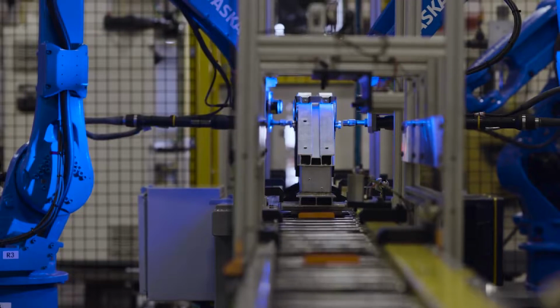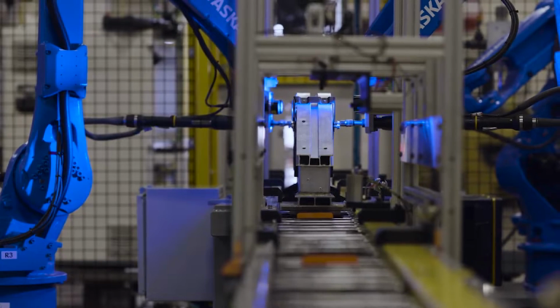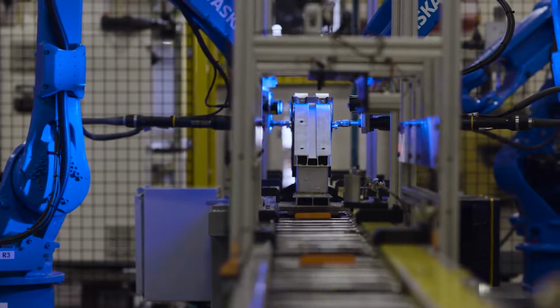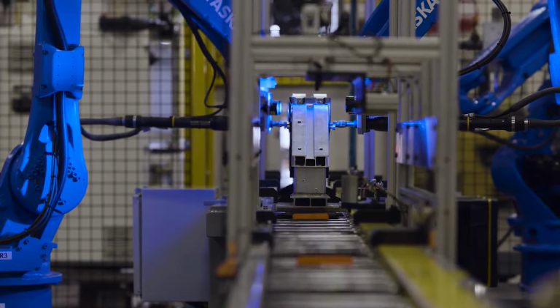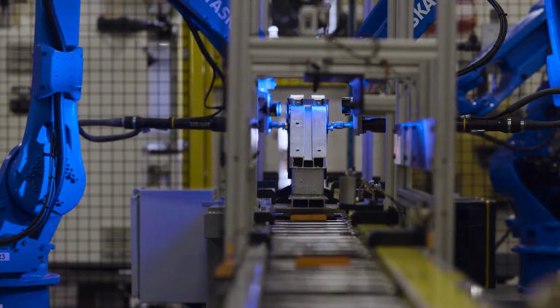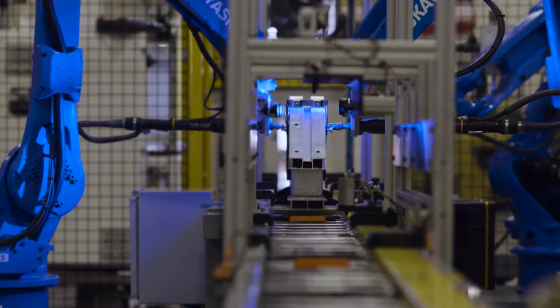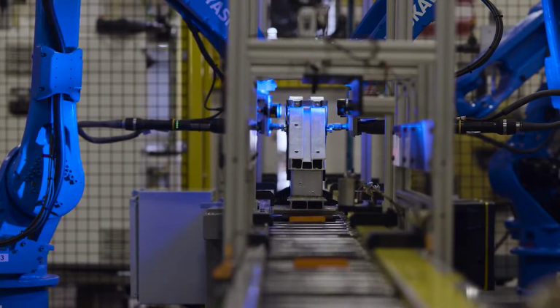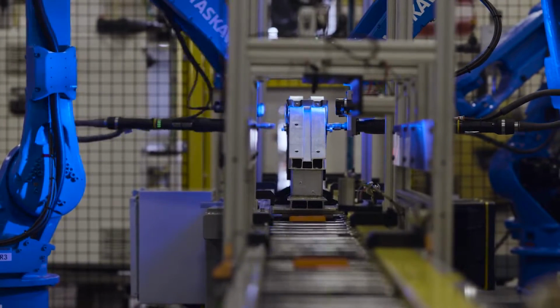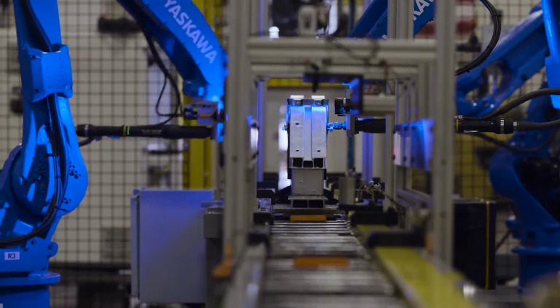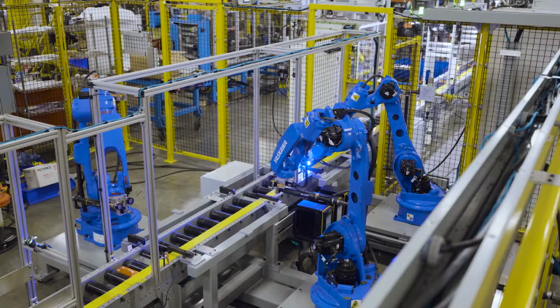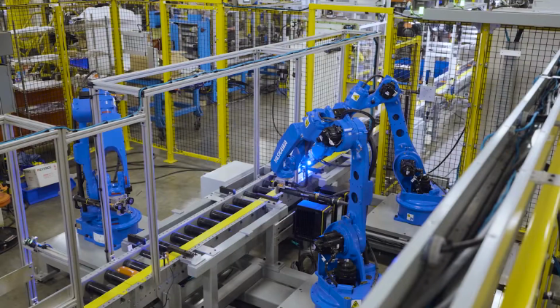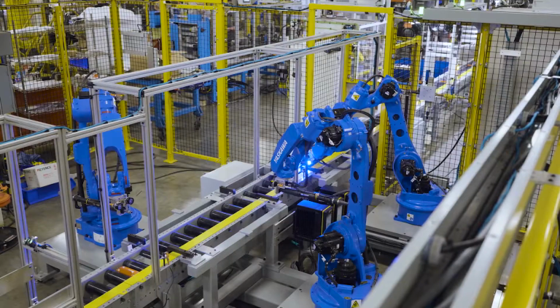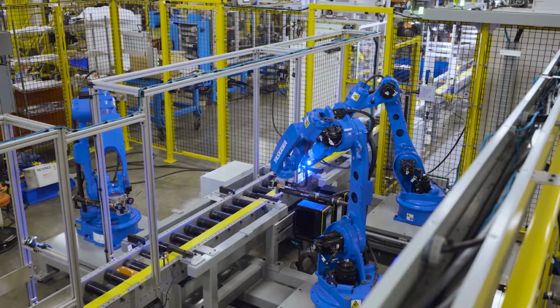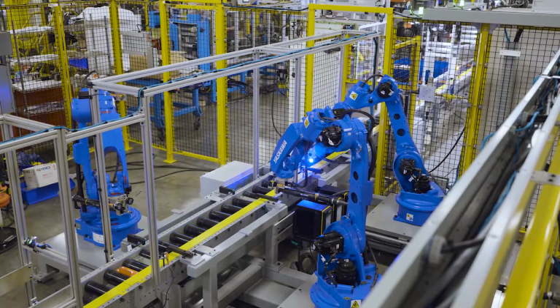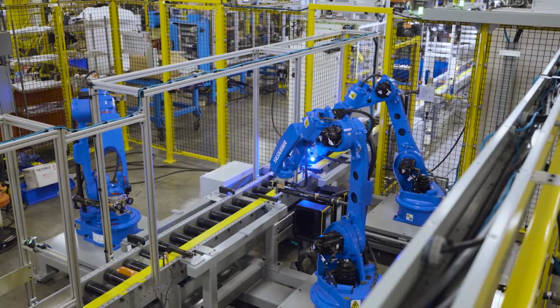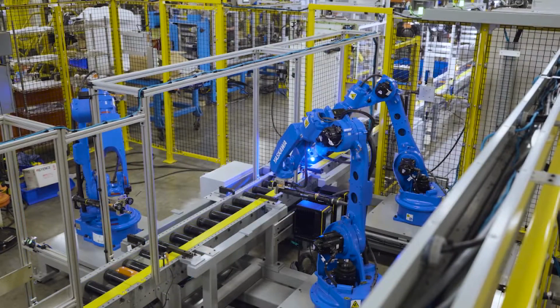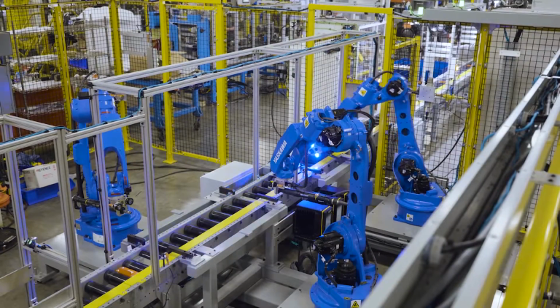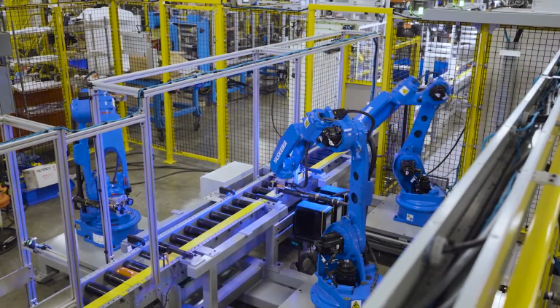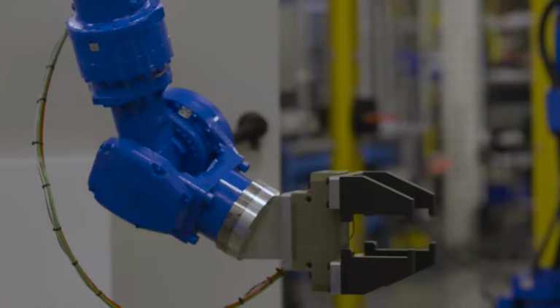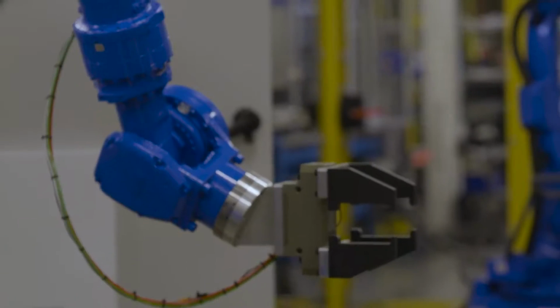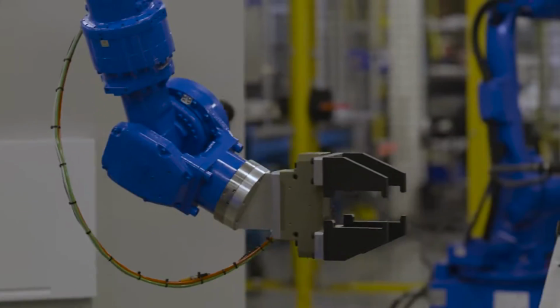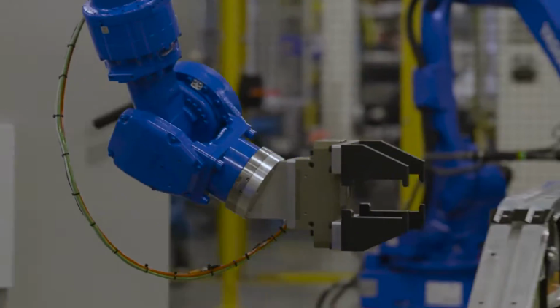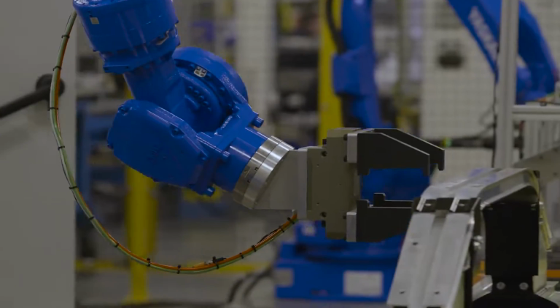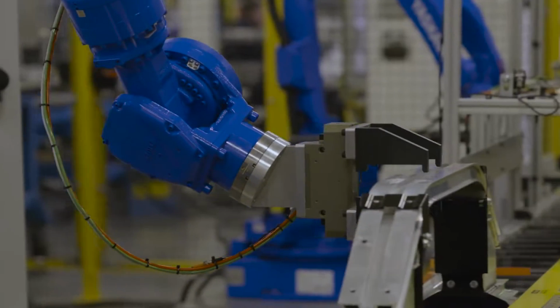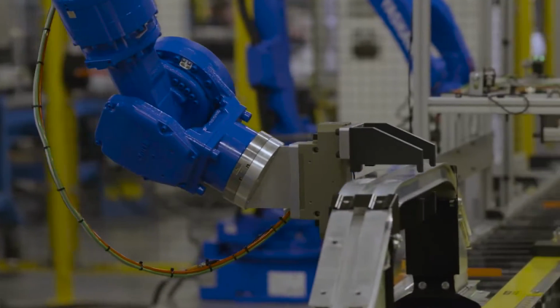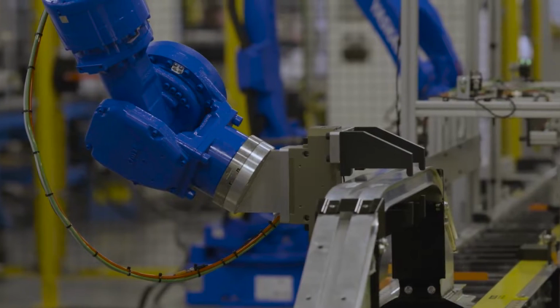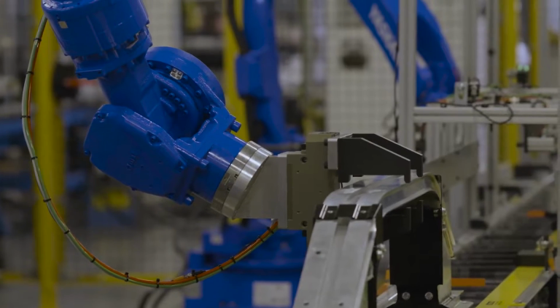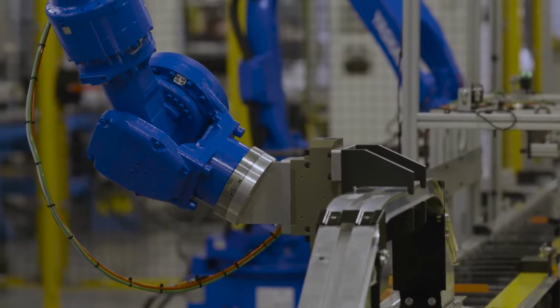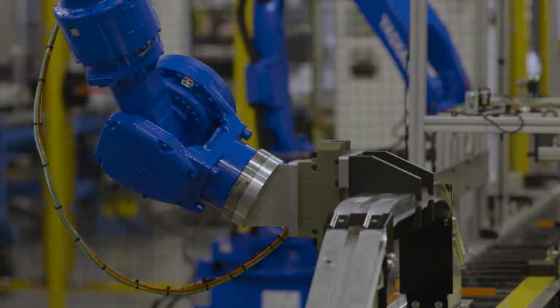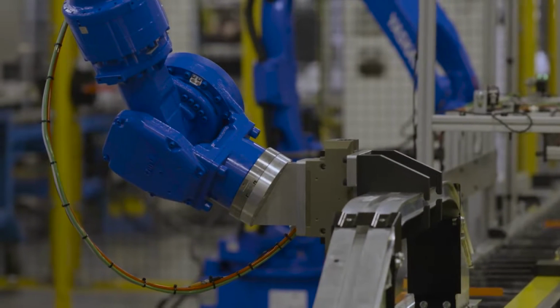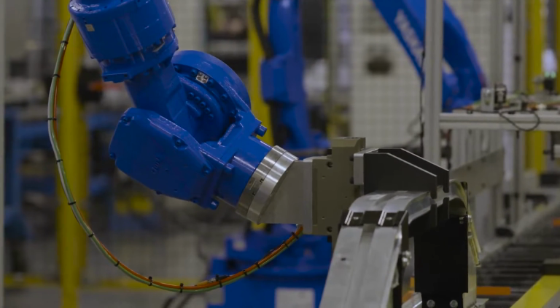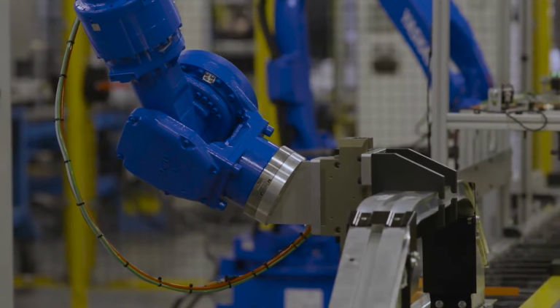Parts are then picked and placed into a completion platform, where they await shipment for whatever the job requires next.